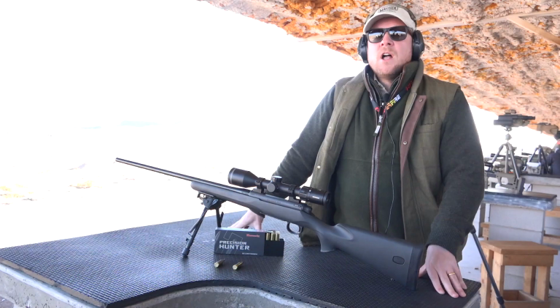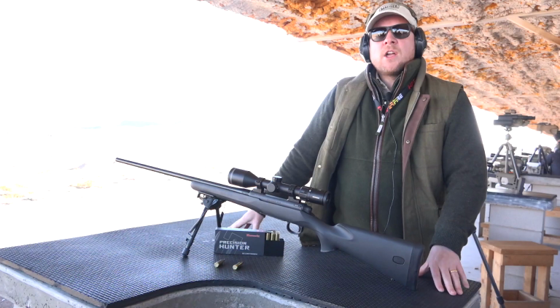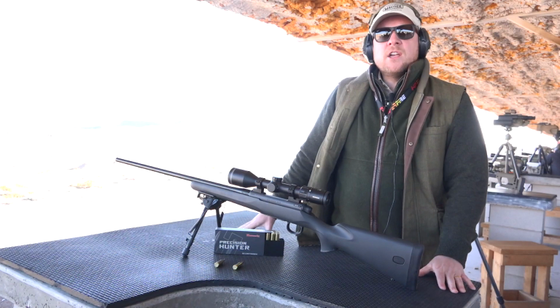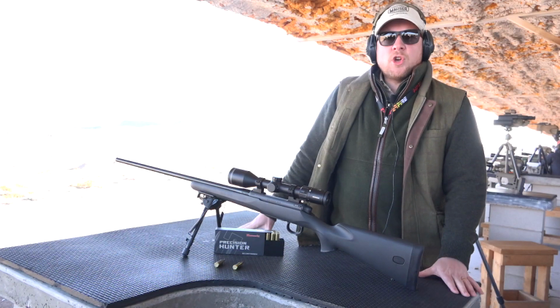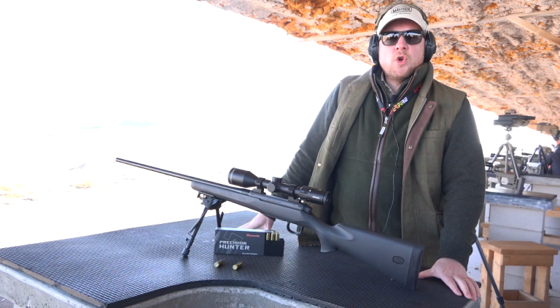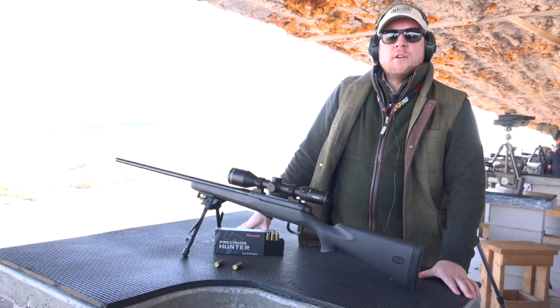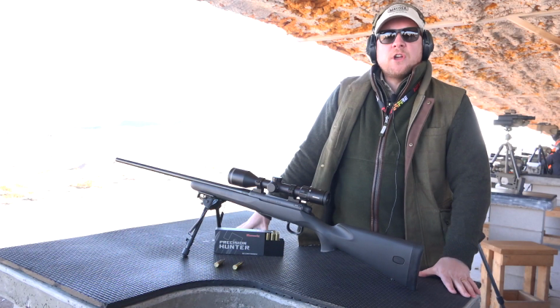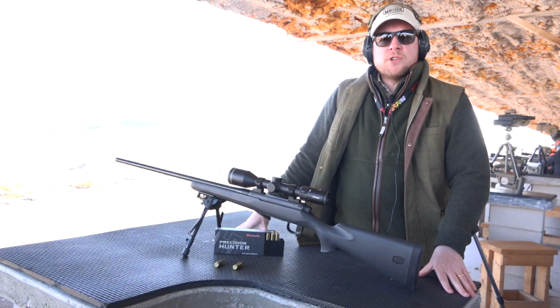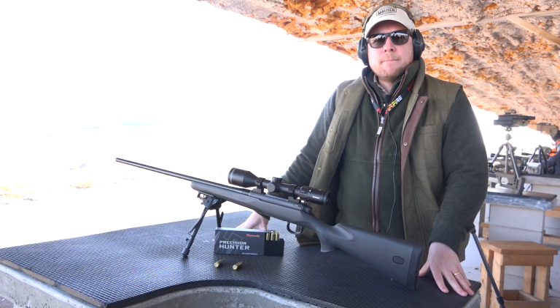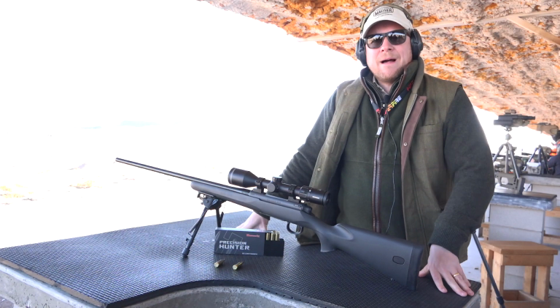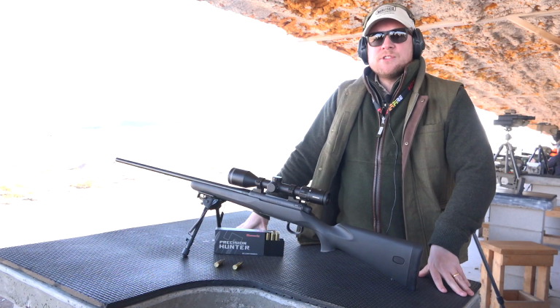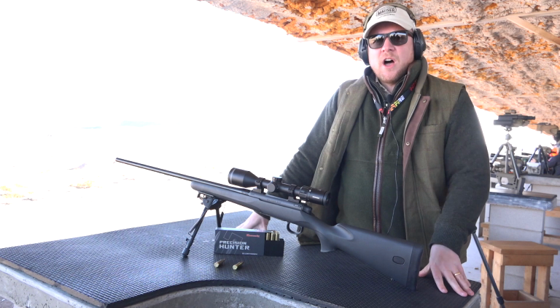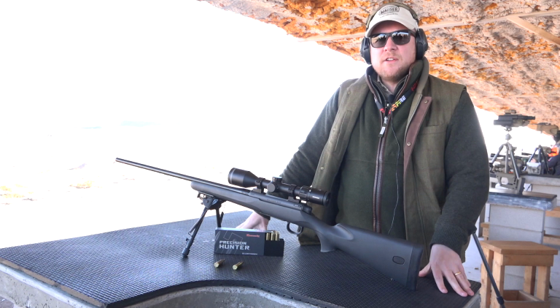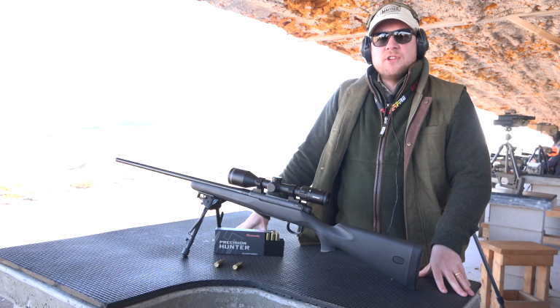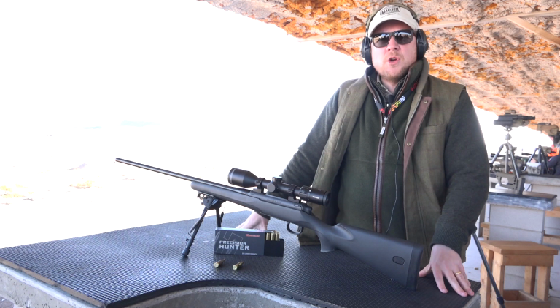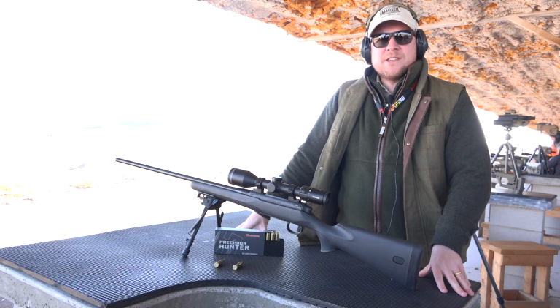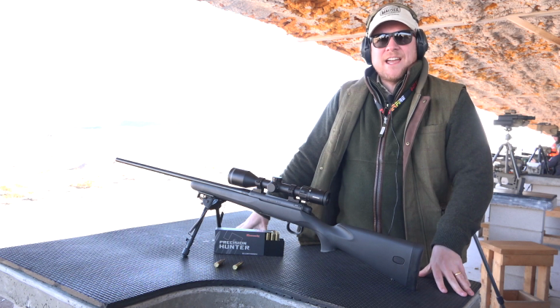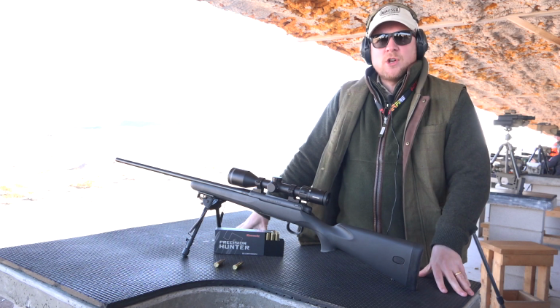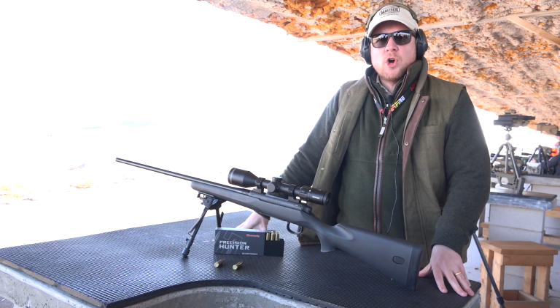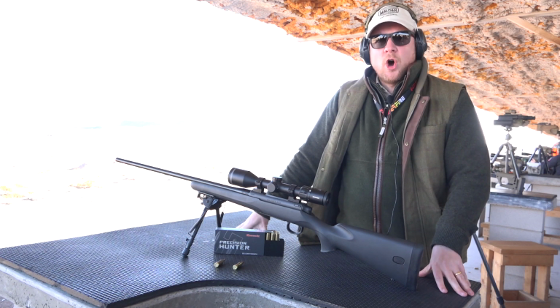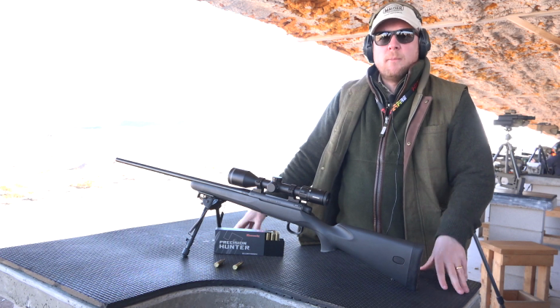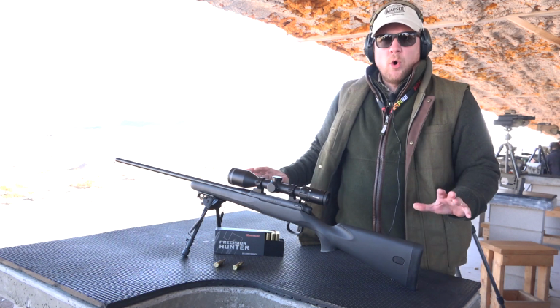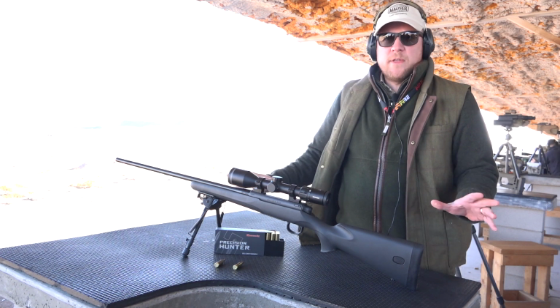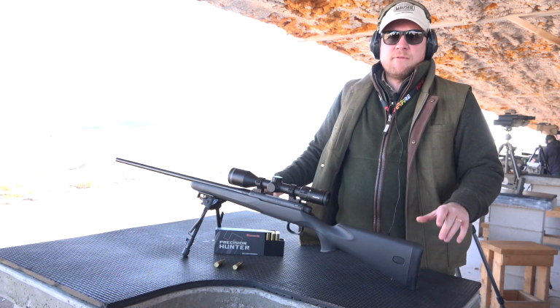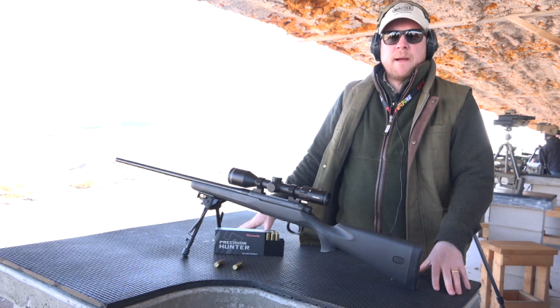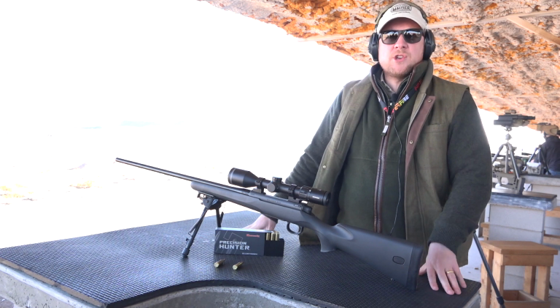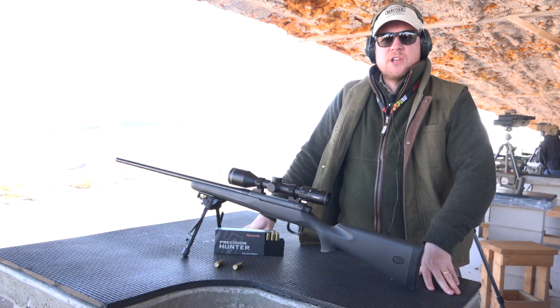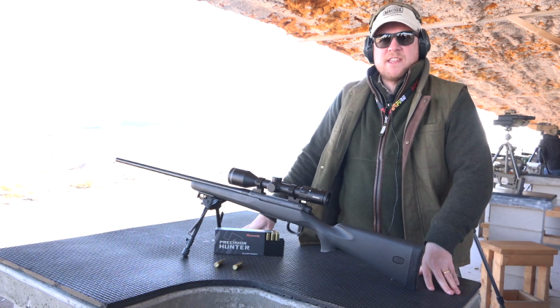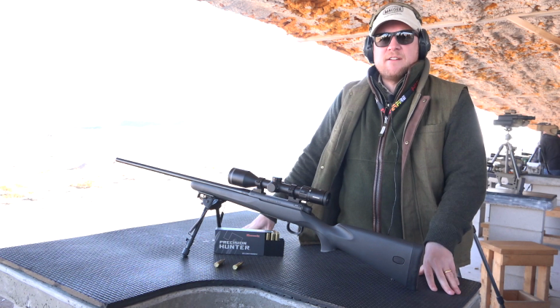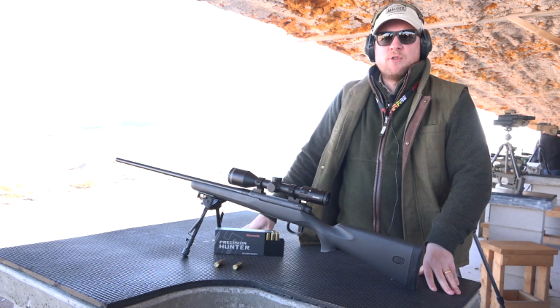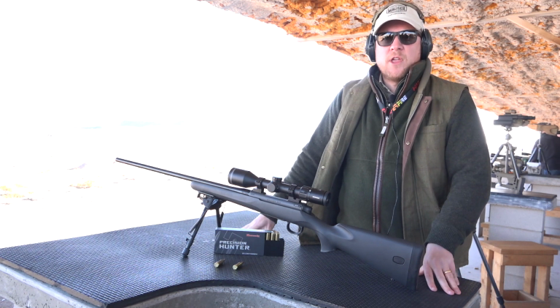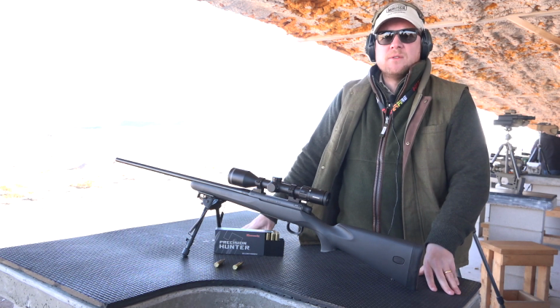If you go to mauser-usa.com, all the information is there for you.